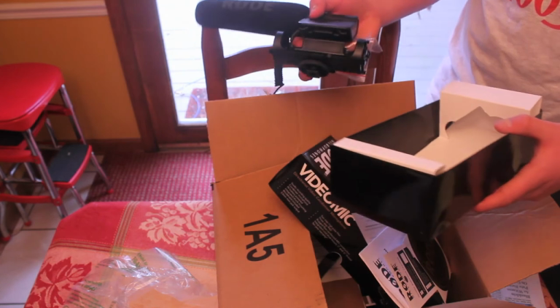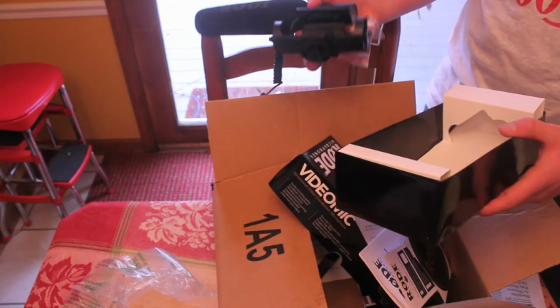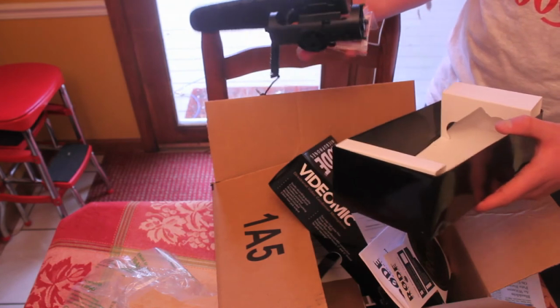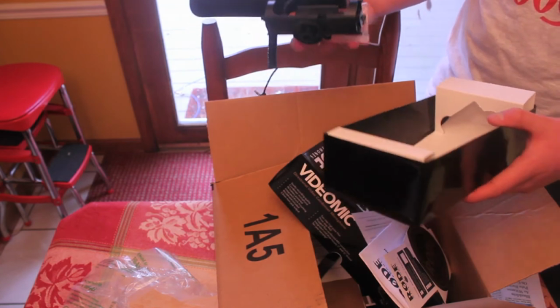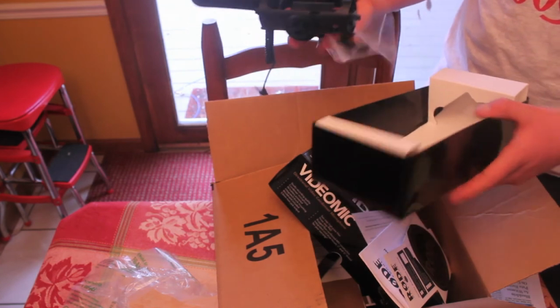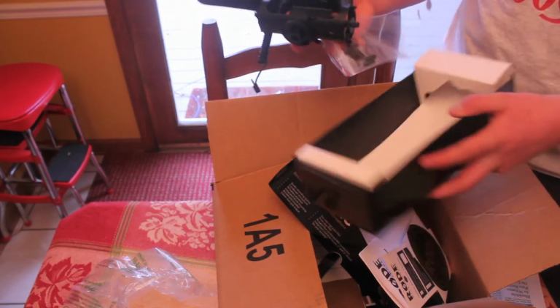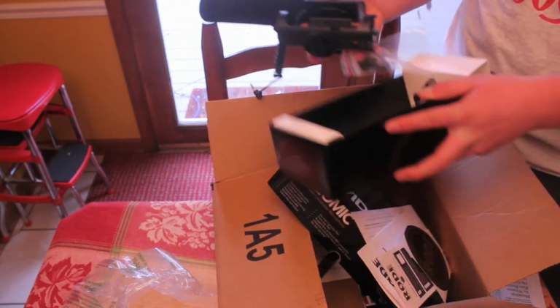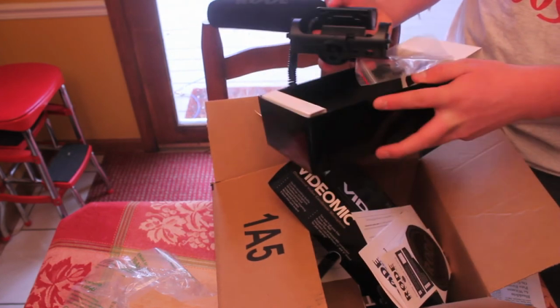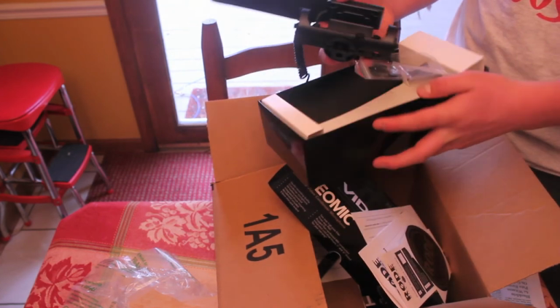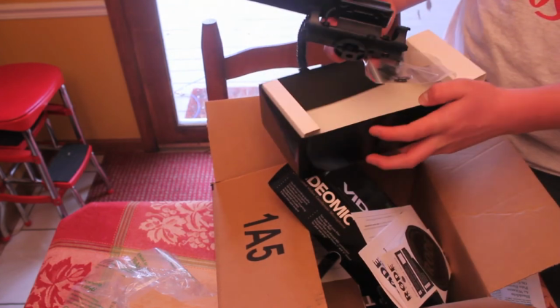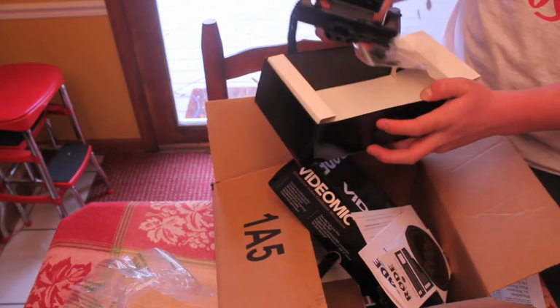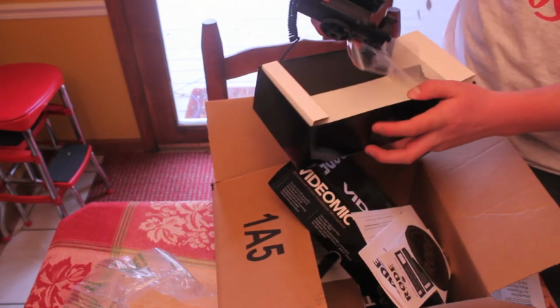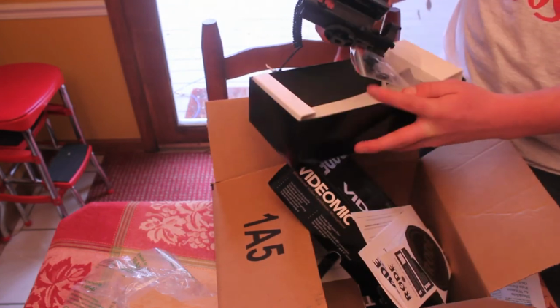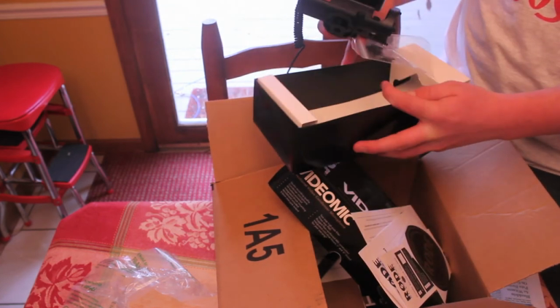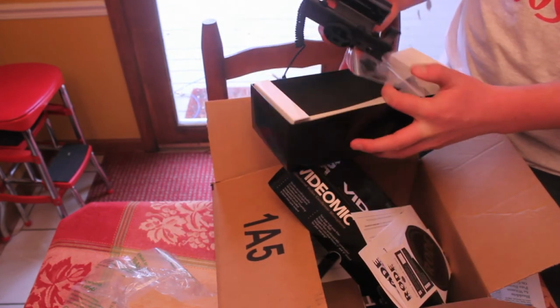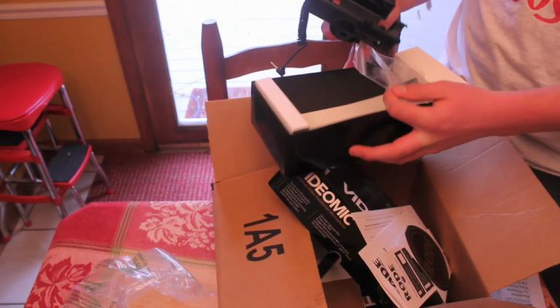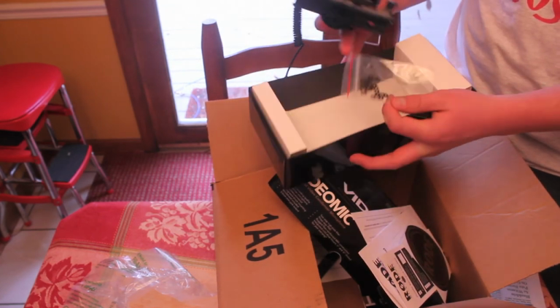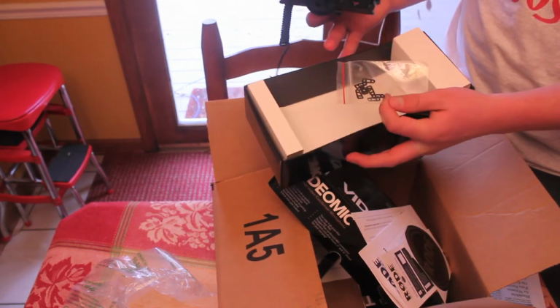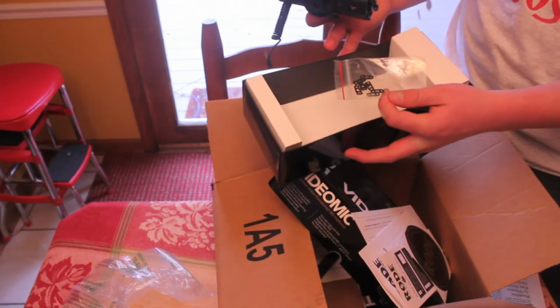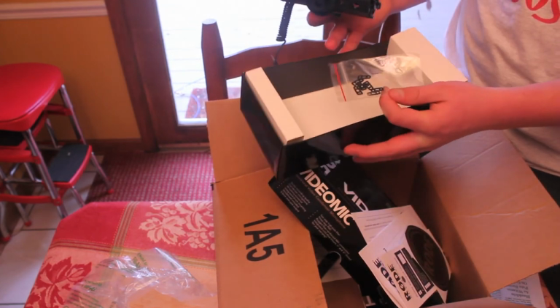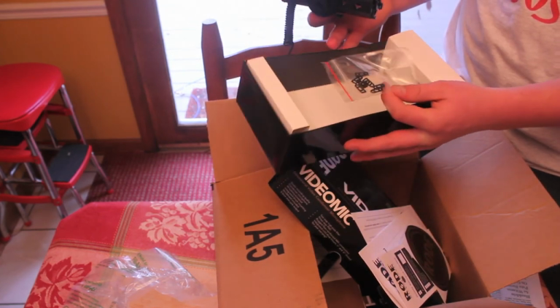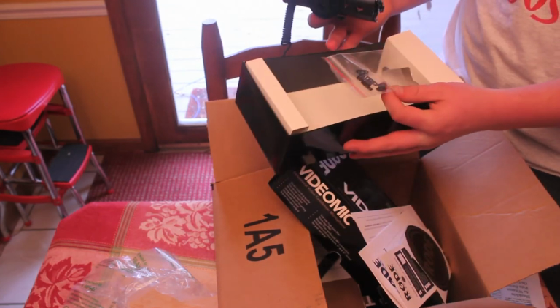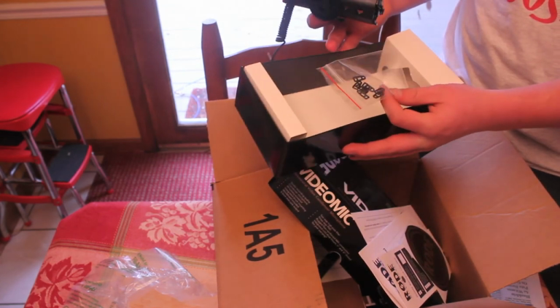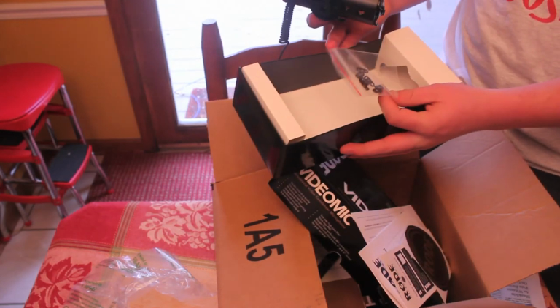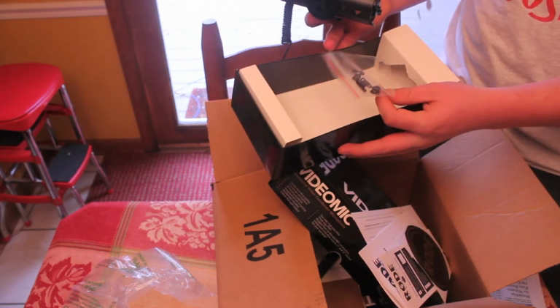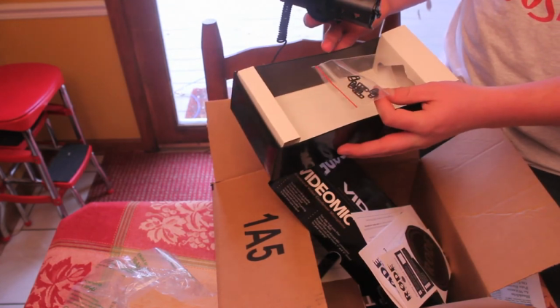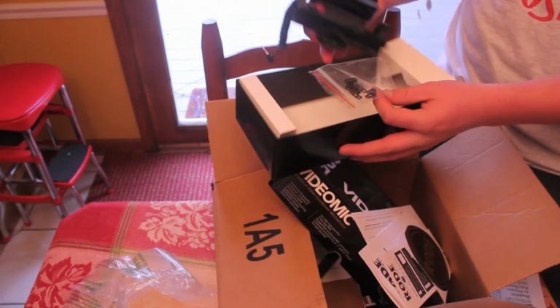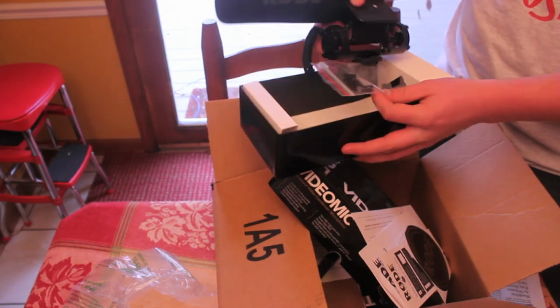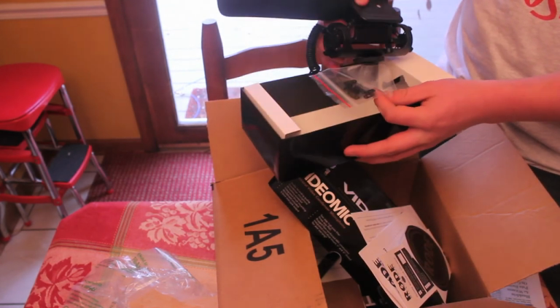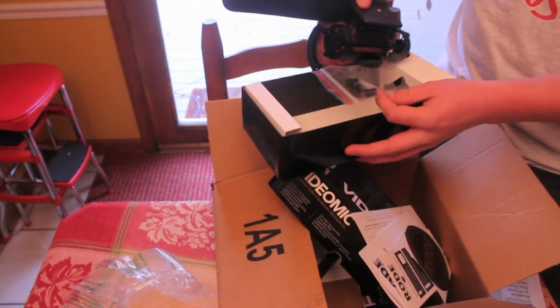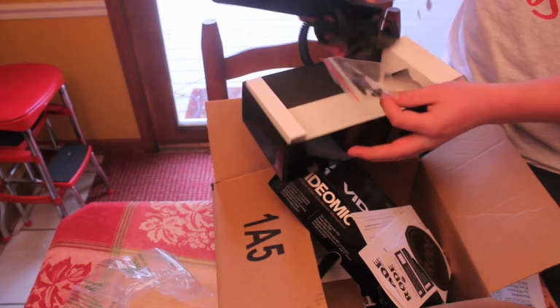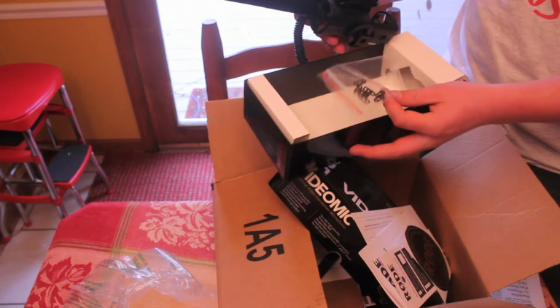I'm really happy it came with these extra parts. I don't know if they break often or not, but cool.